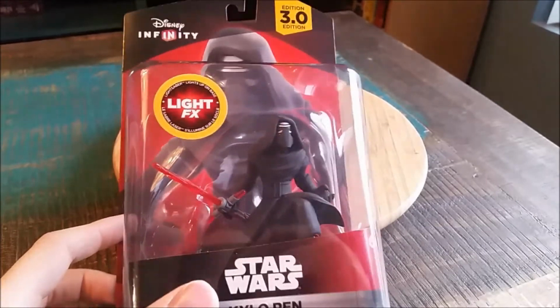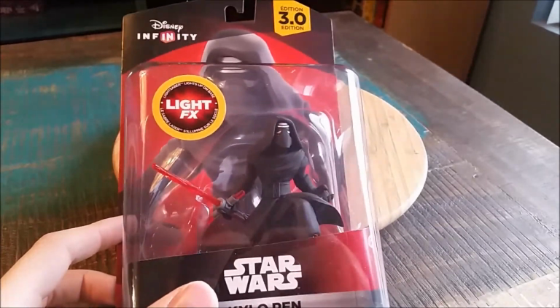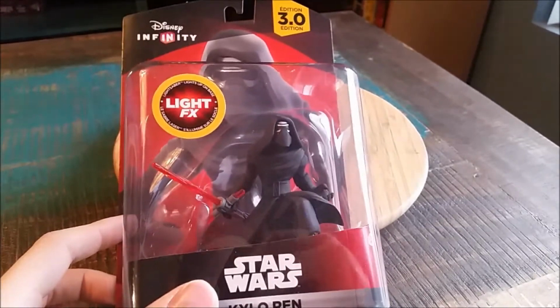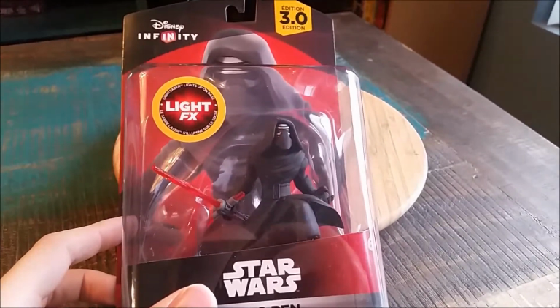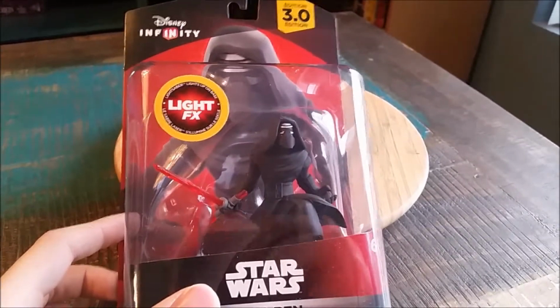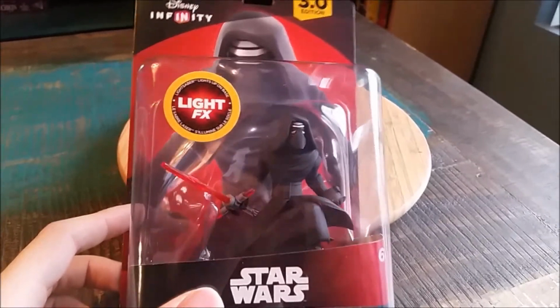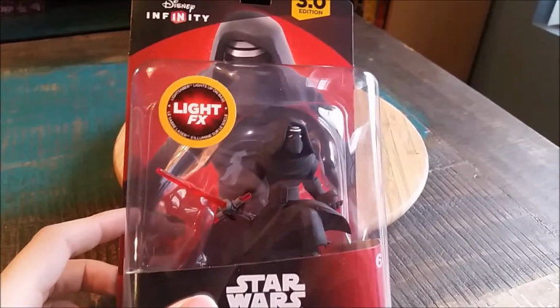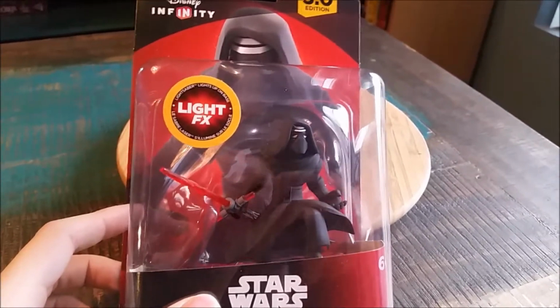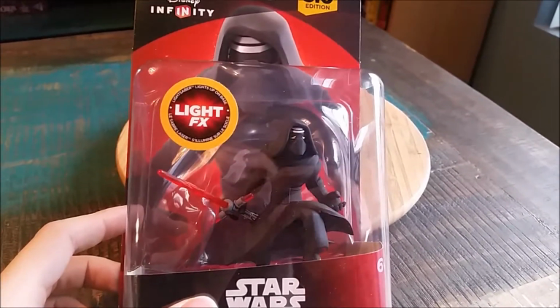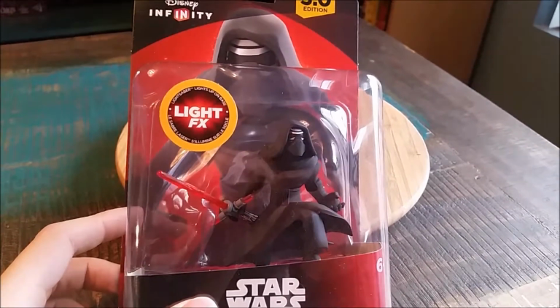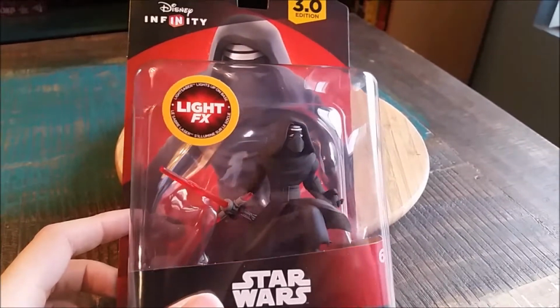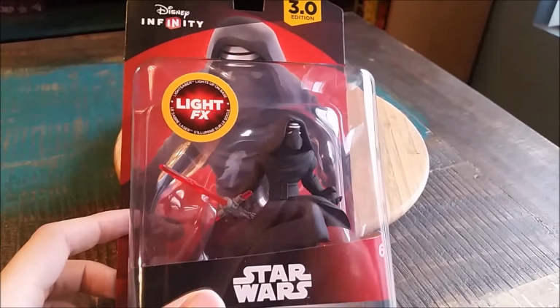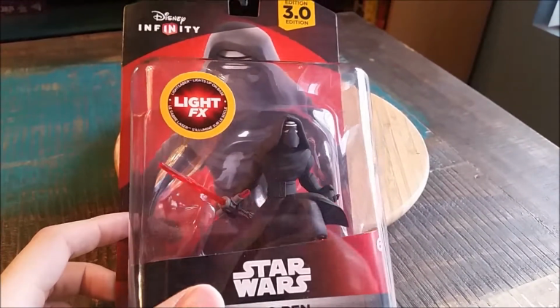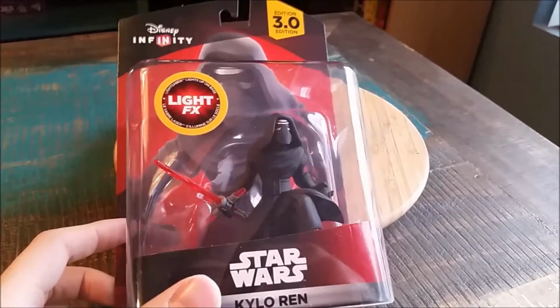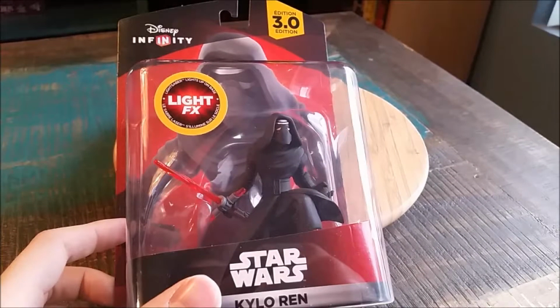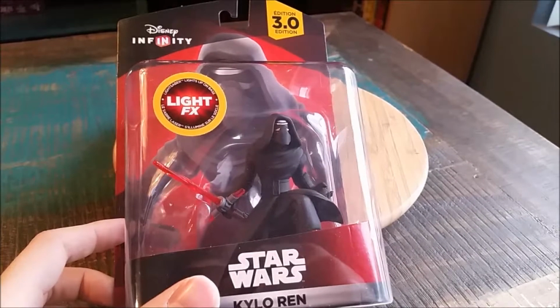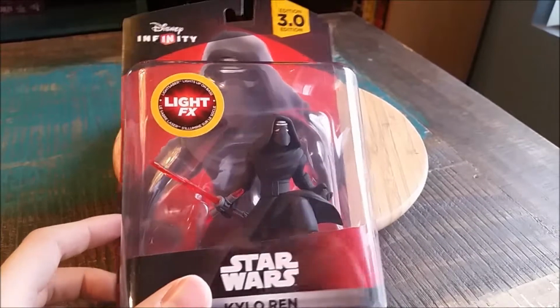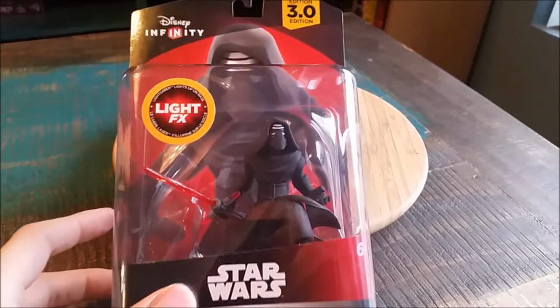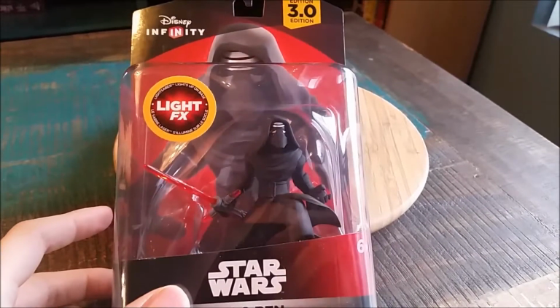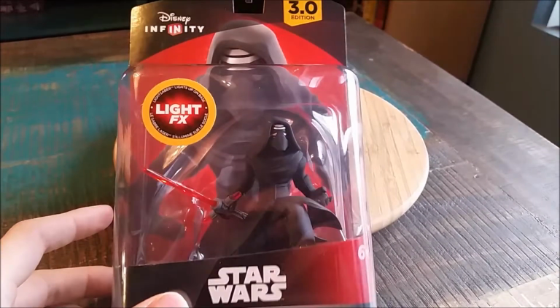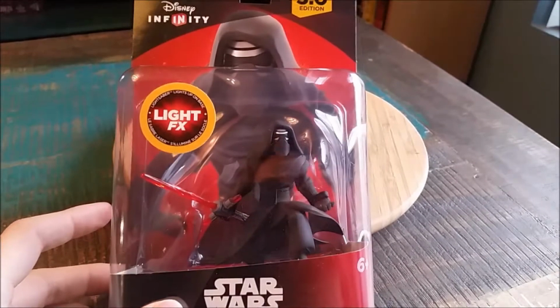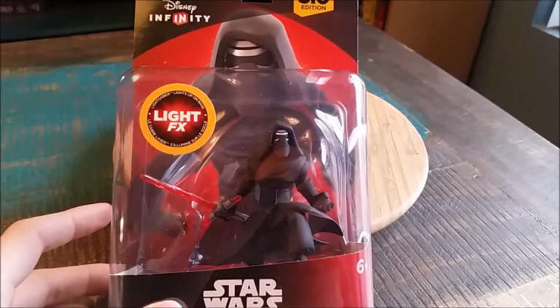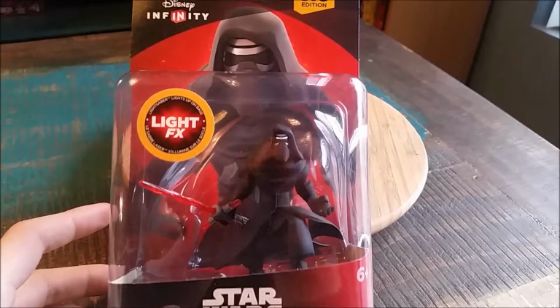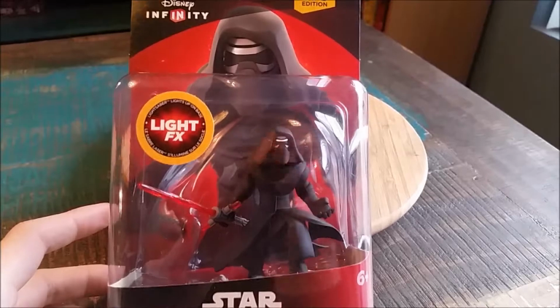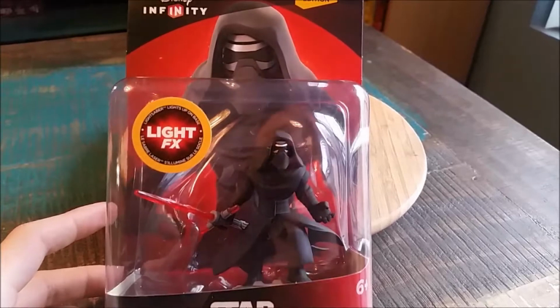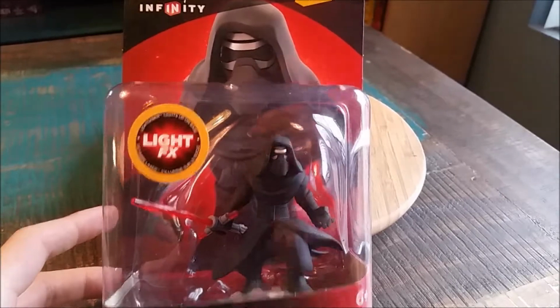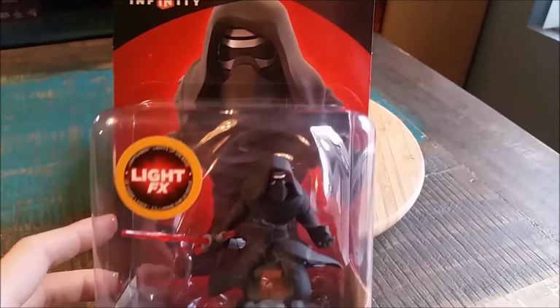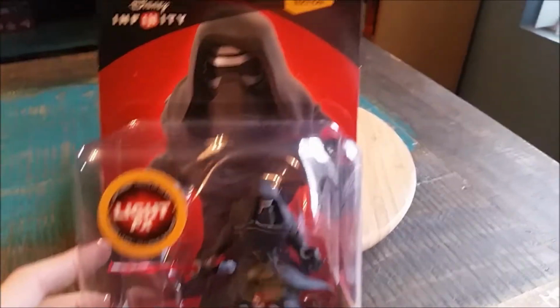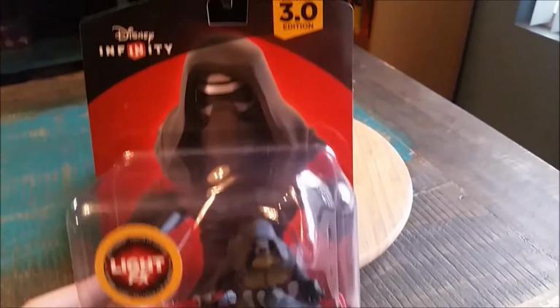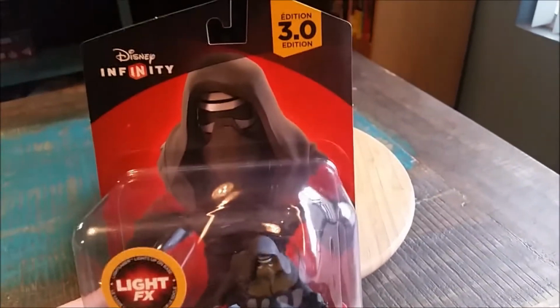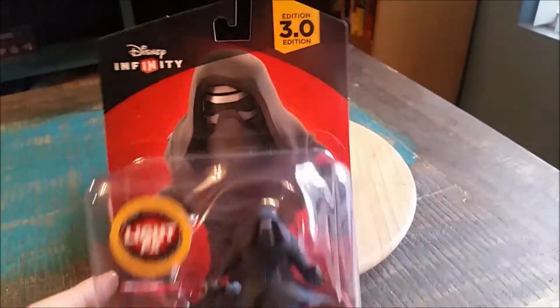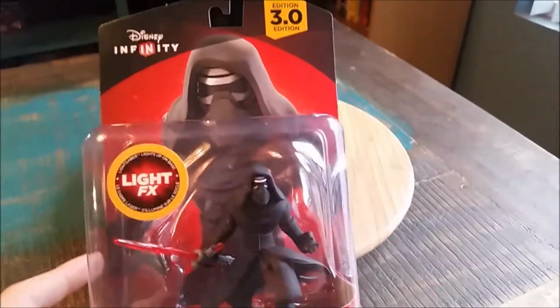It lights up the lightsaber, so his little trisaber glows bright red when you're playing with it.